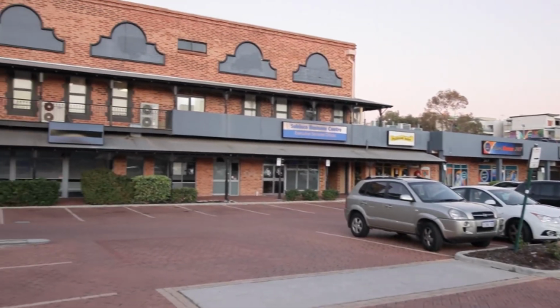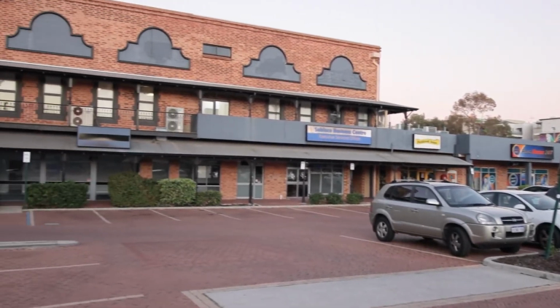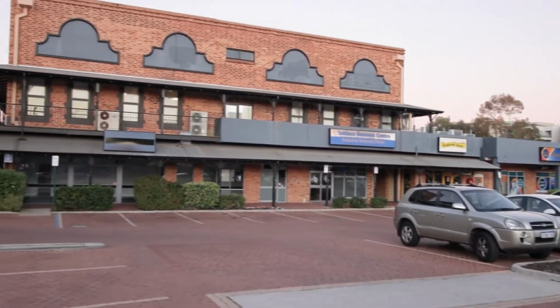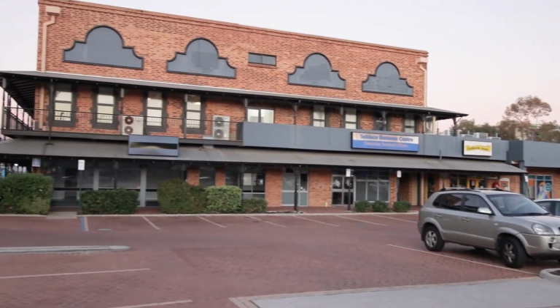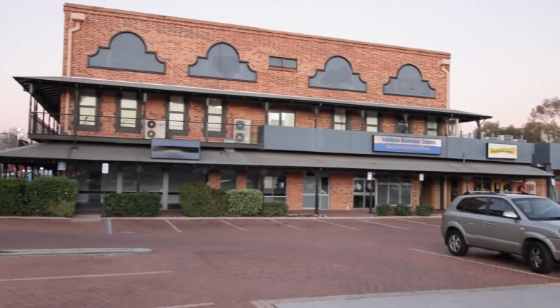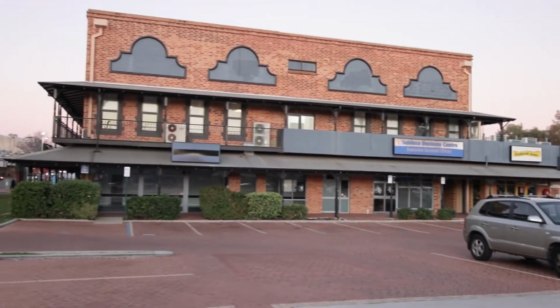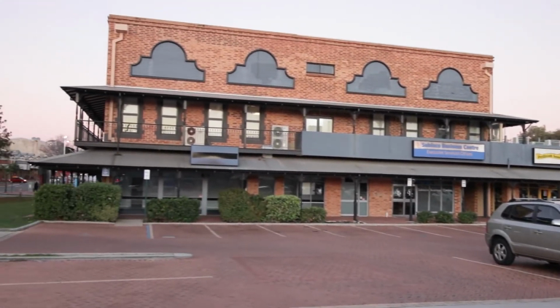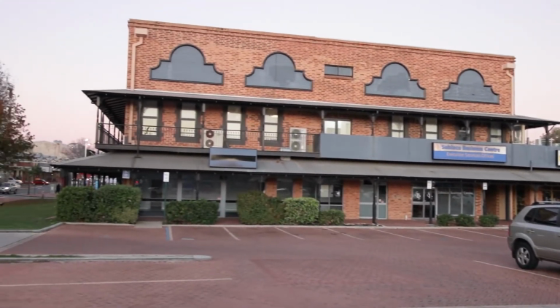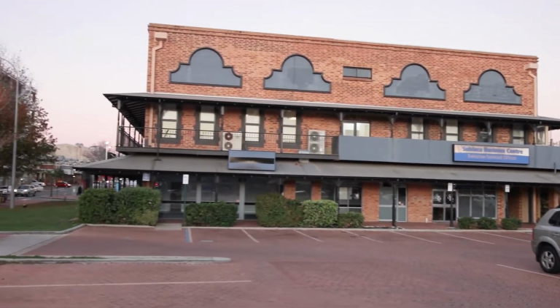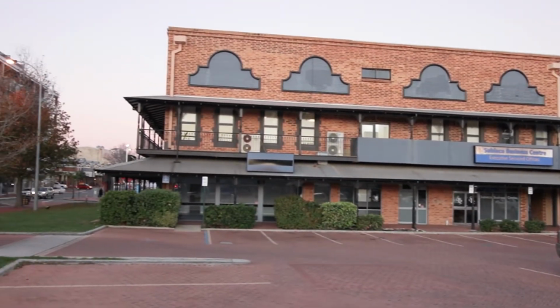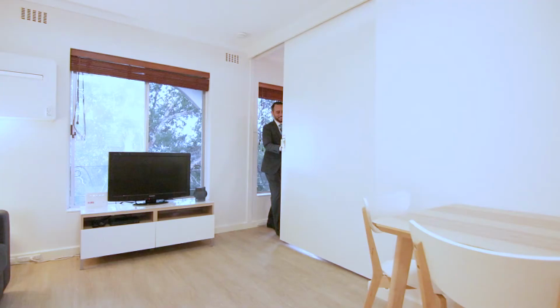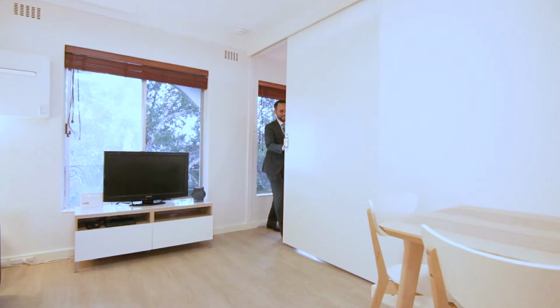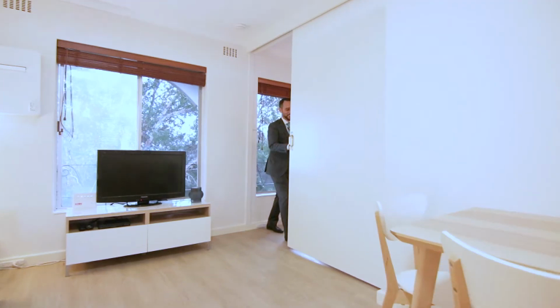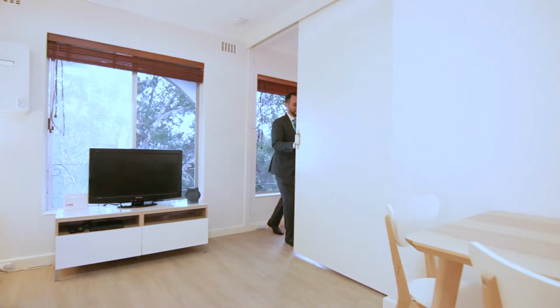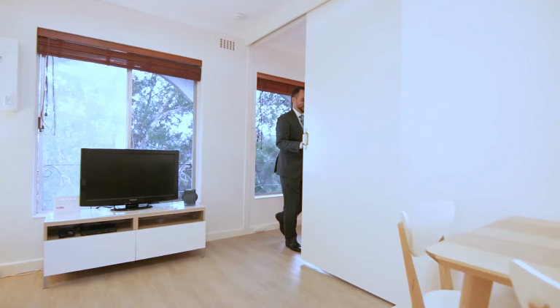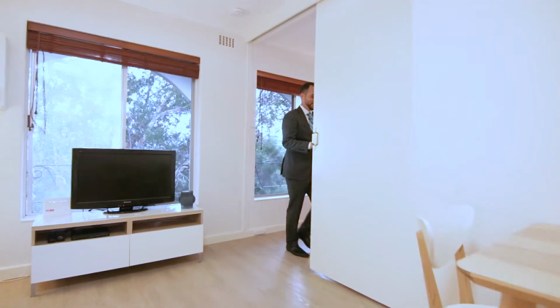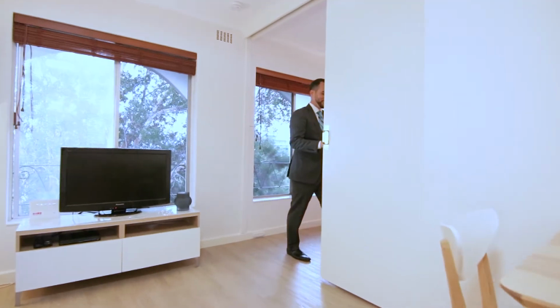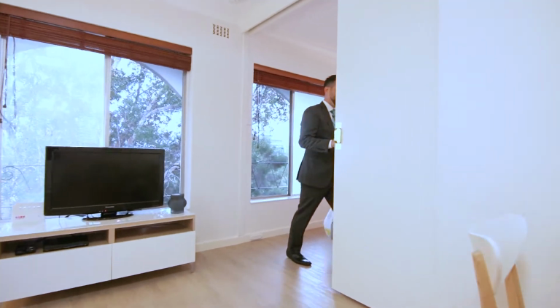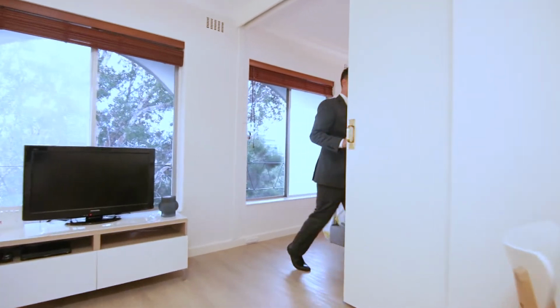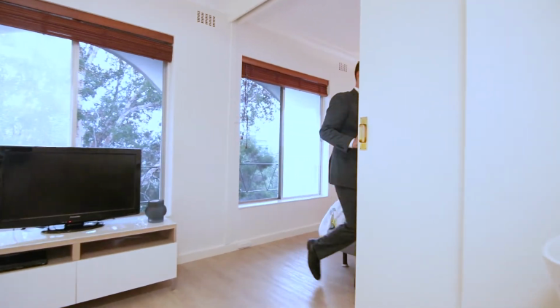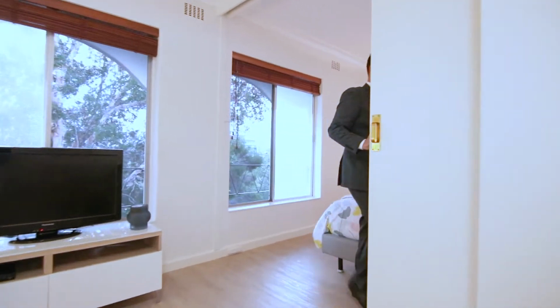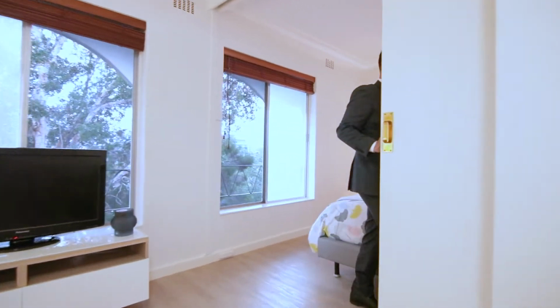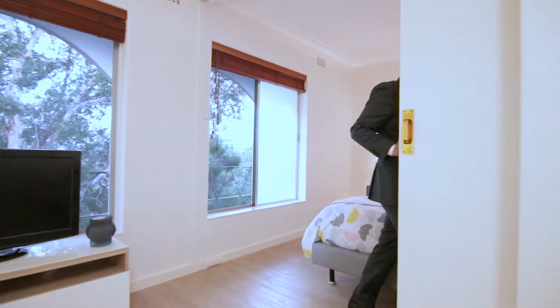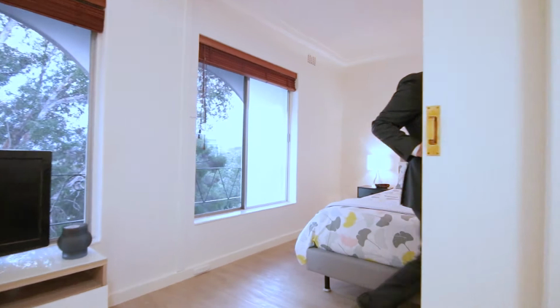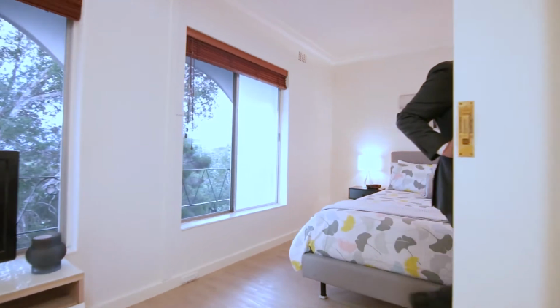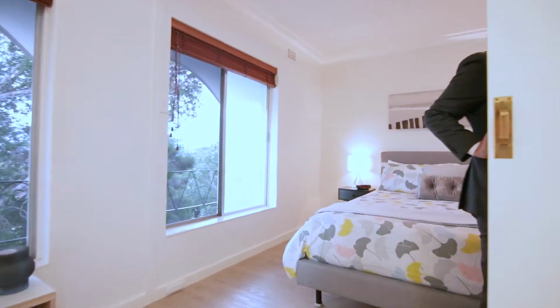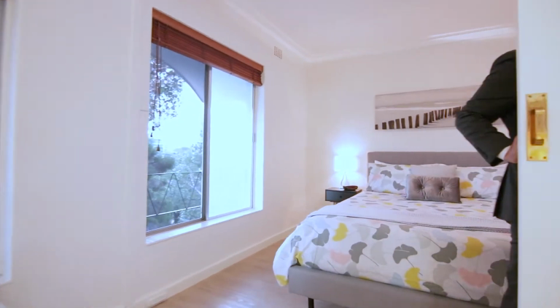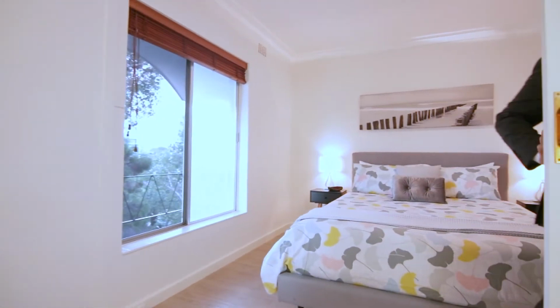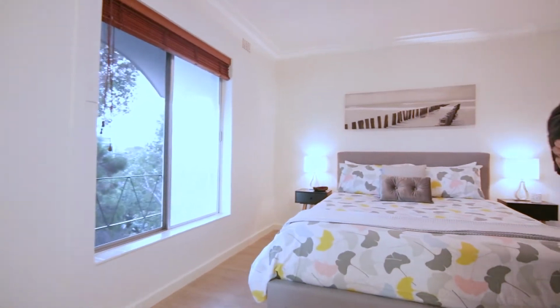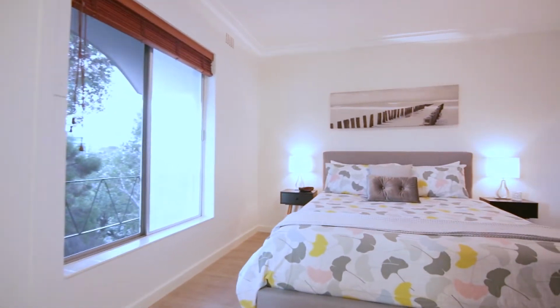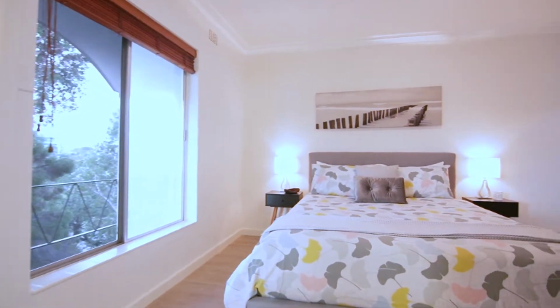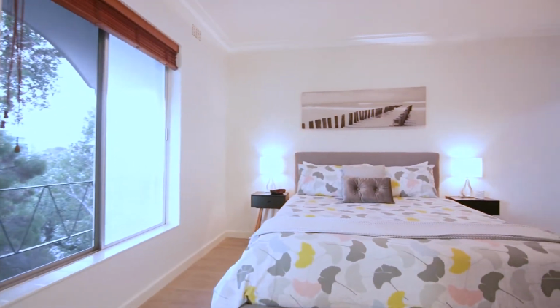Follow me now to the master bedroom where you've got the beautiful ensuite awaiting for you.